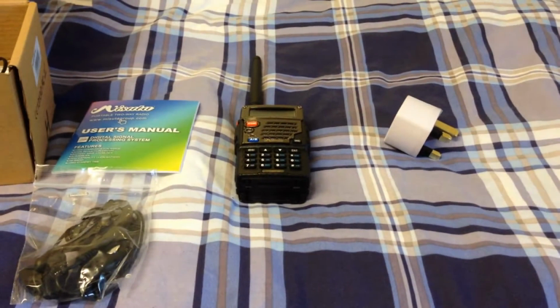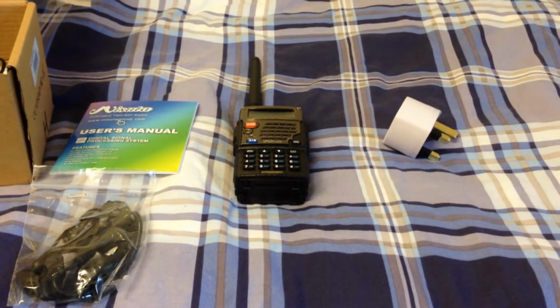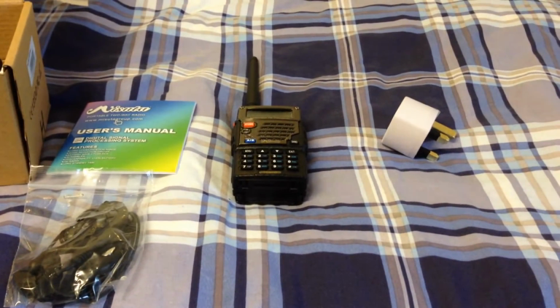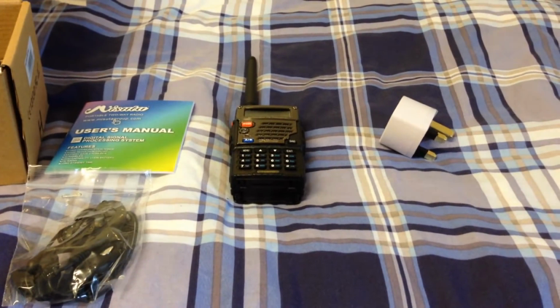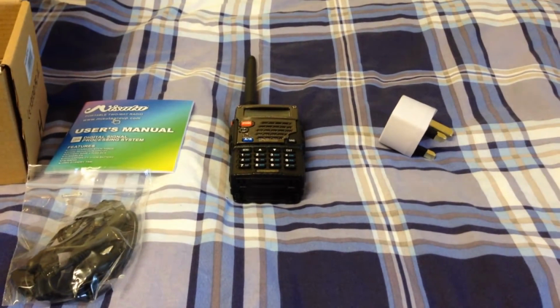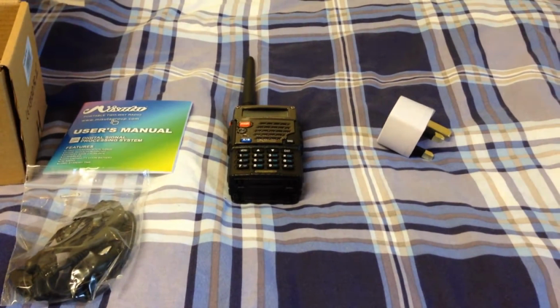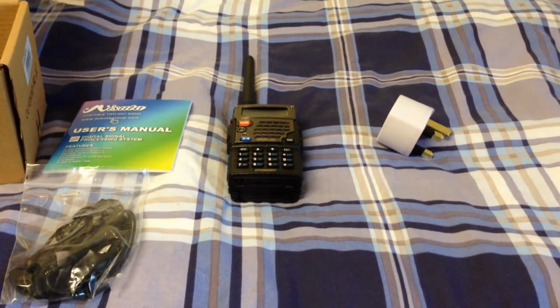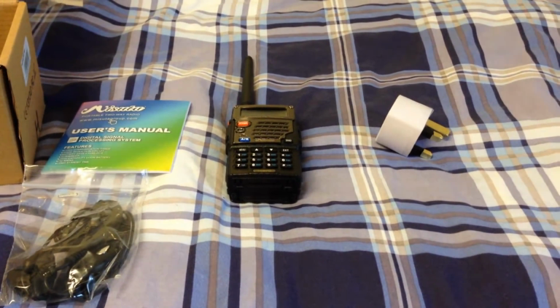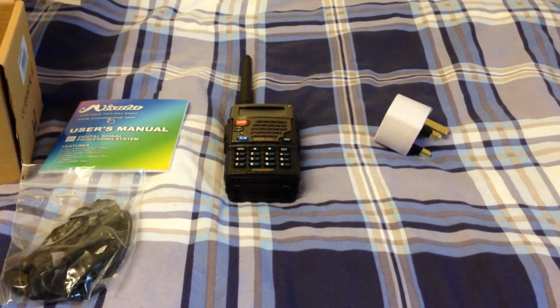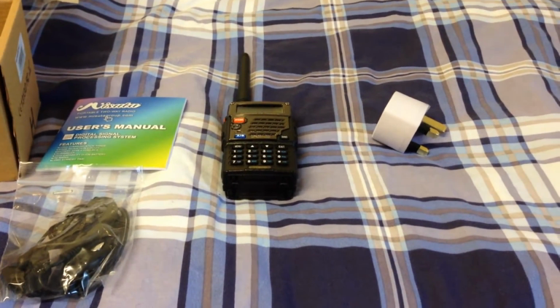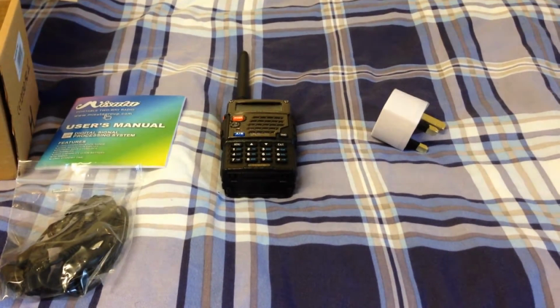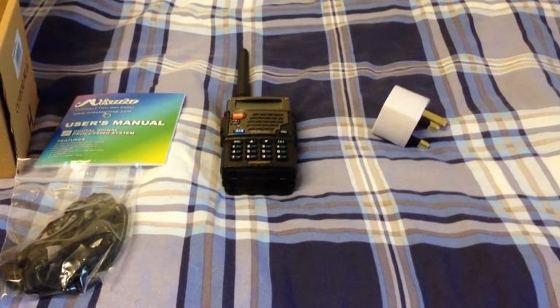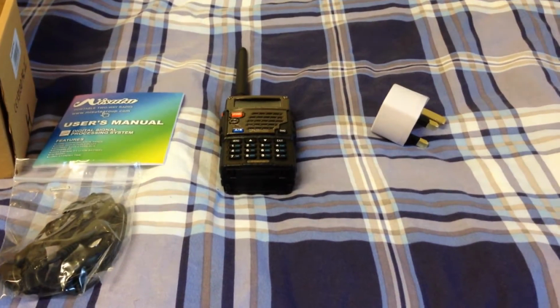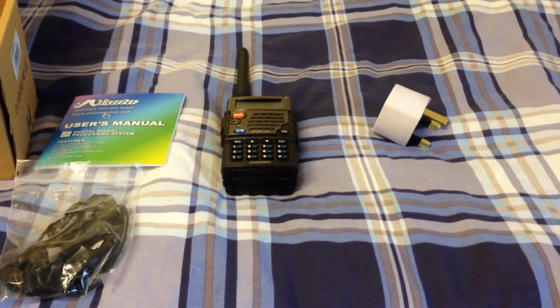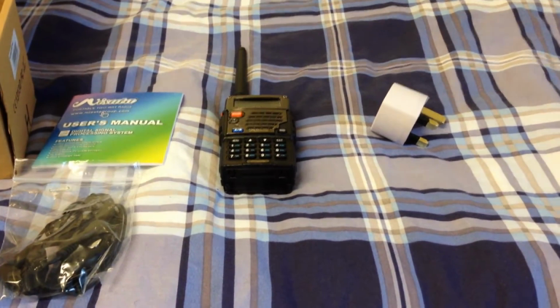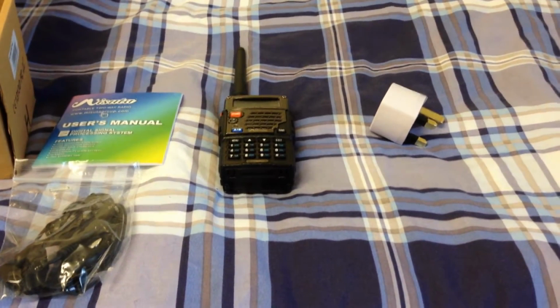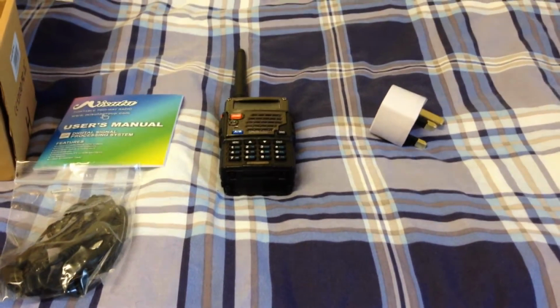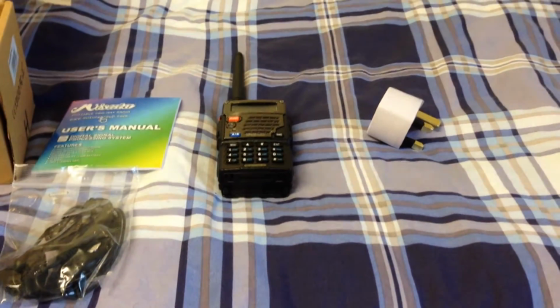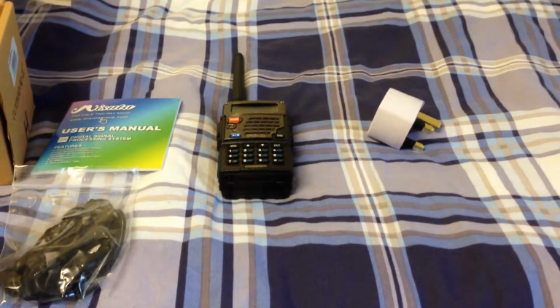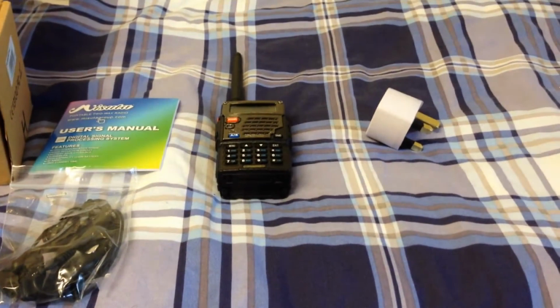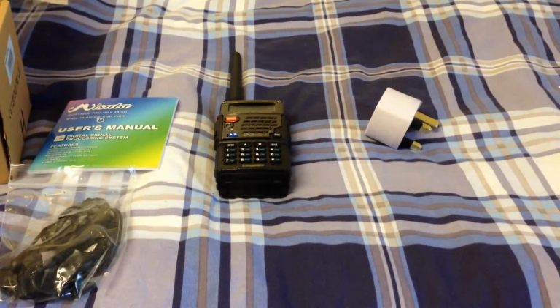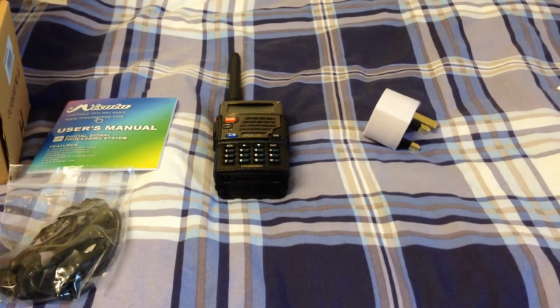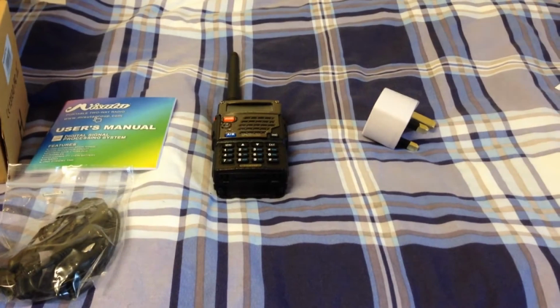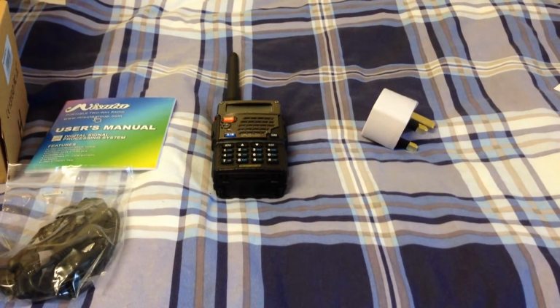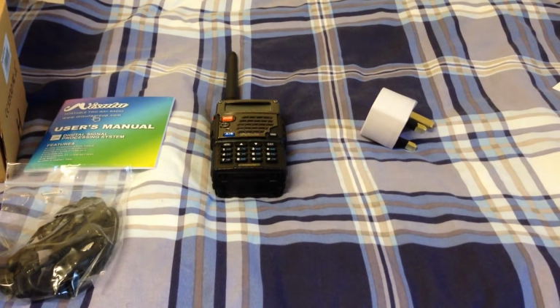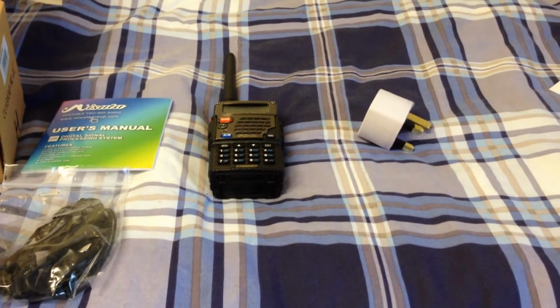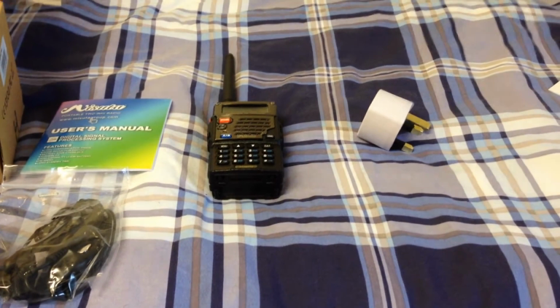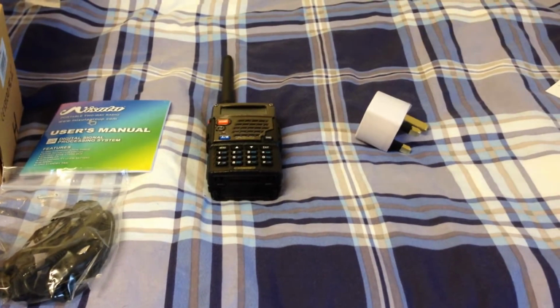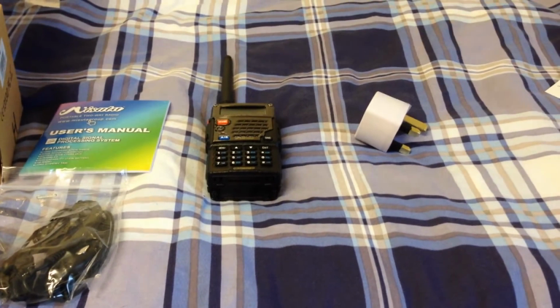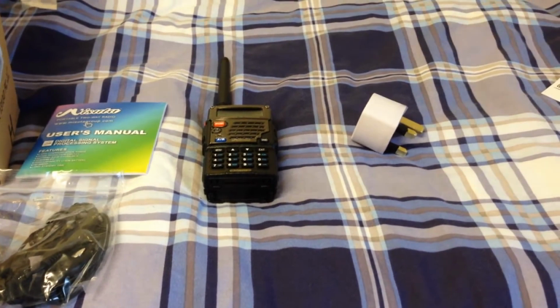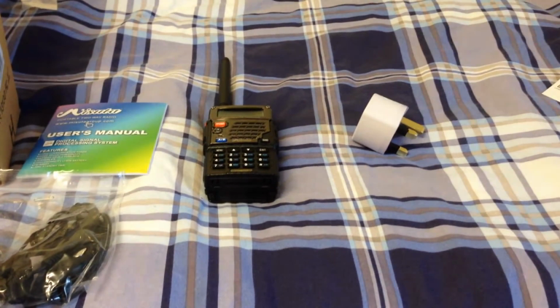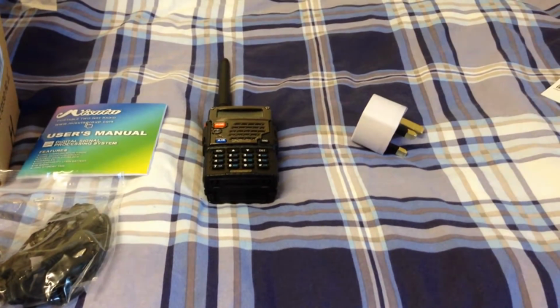Hi guys, quick video for you. A friend of mine sent me a link to this radio and asked me, 'Chris, is this any good?'